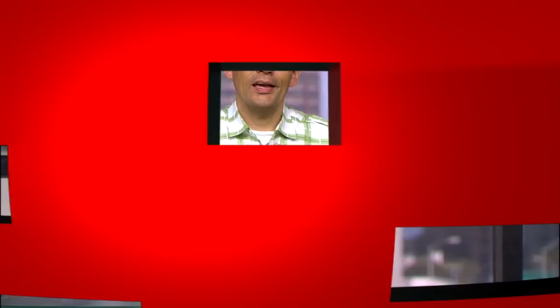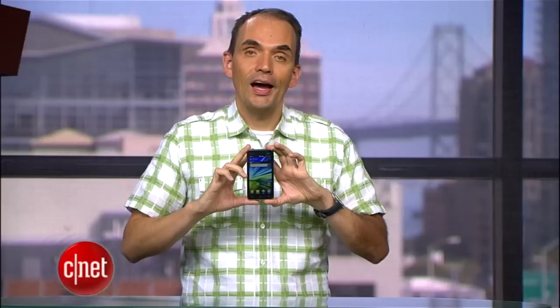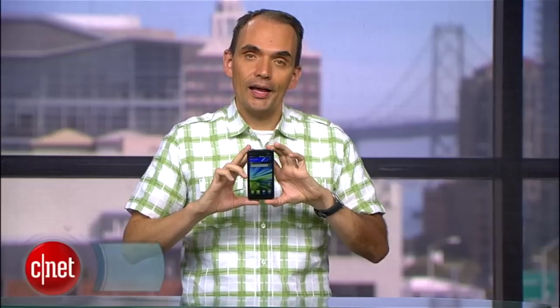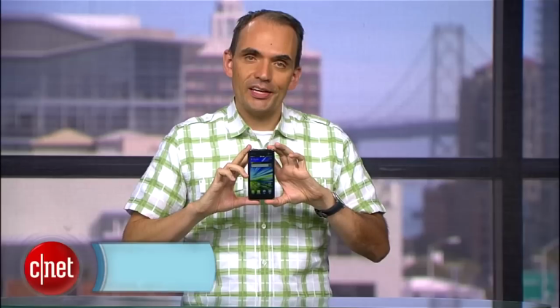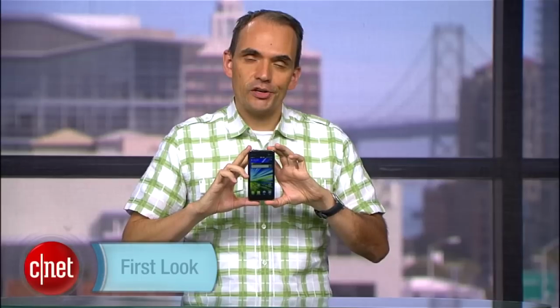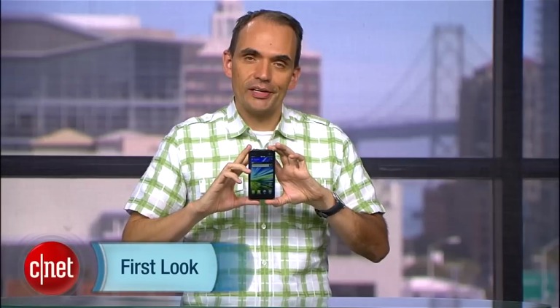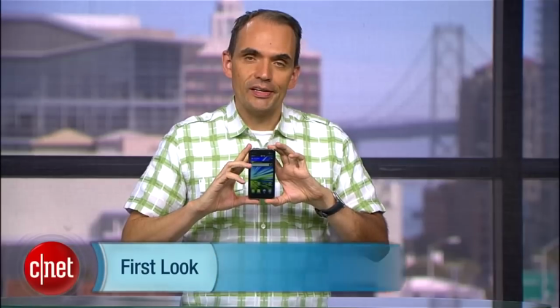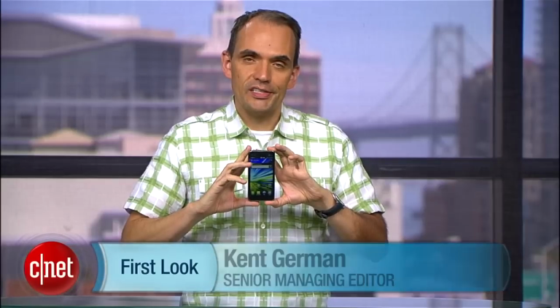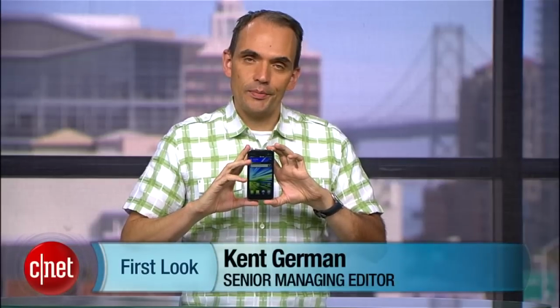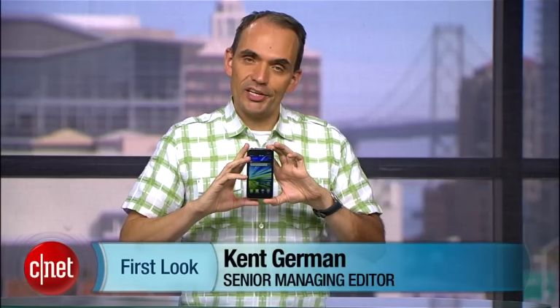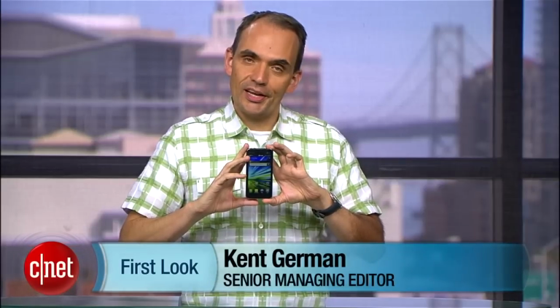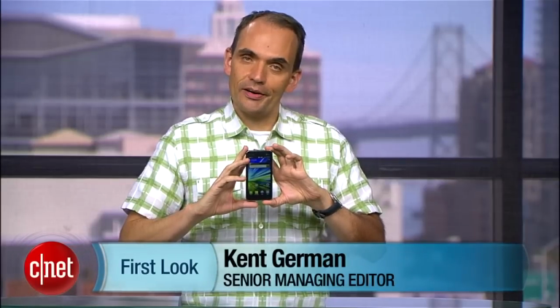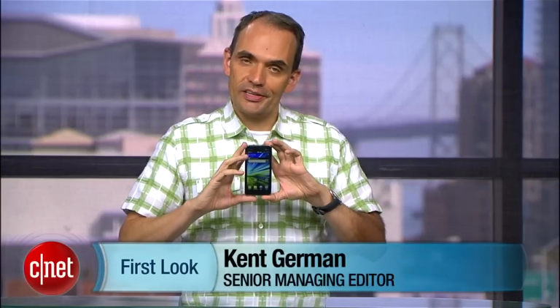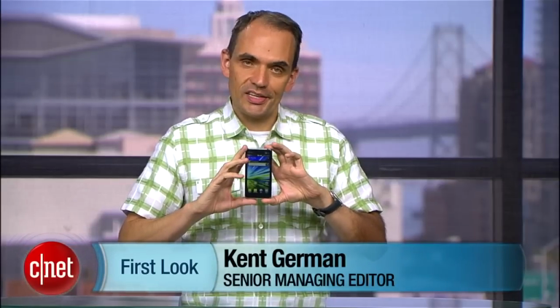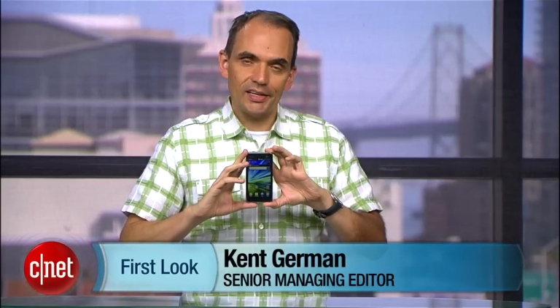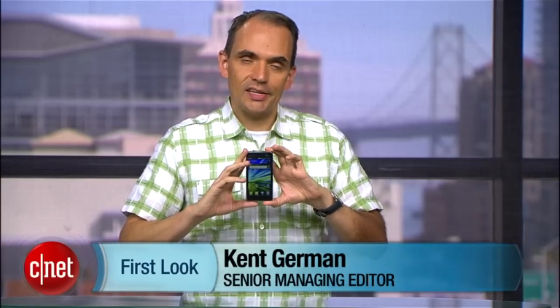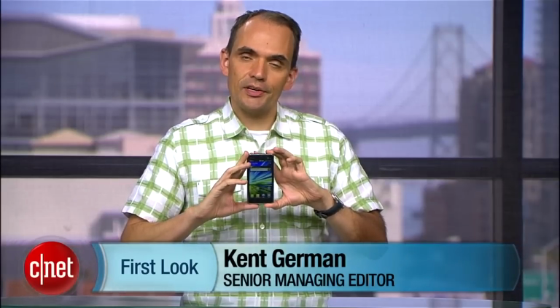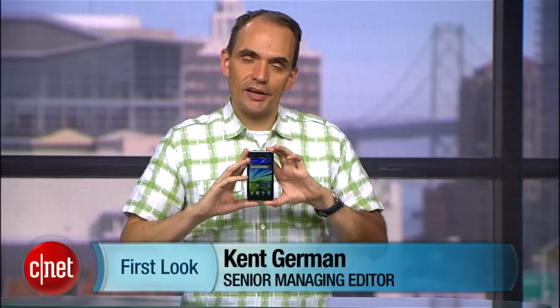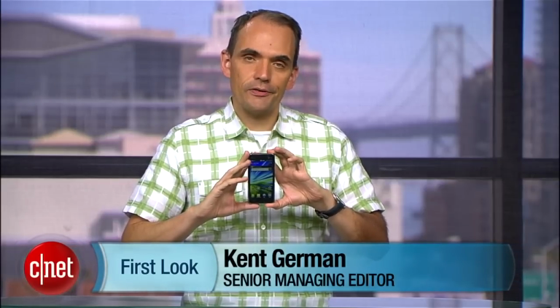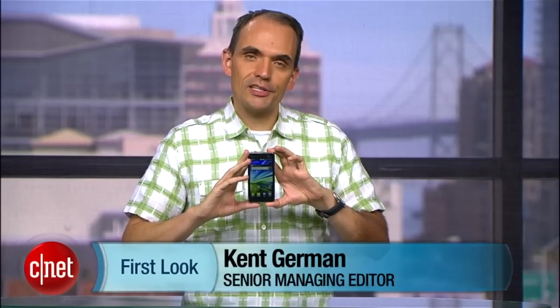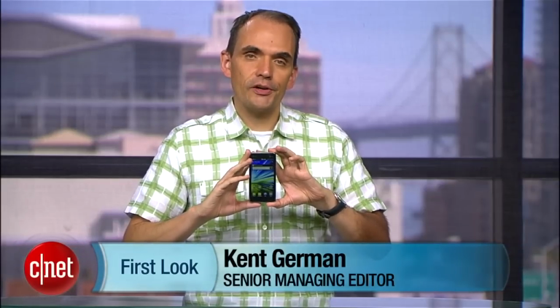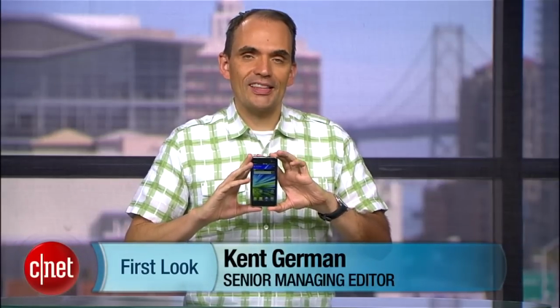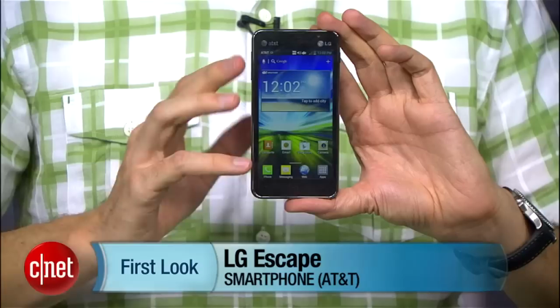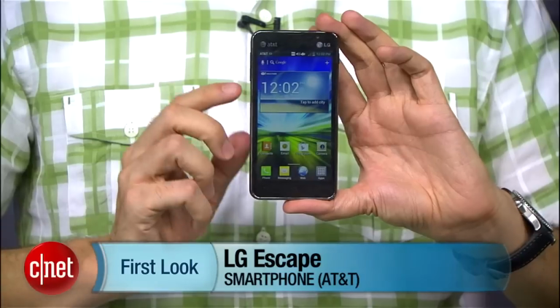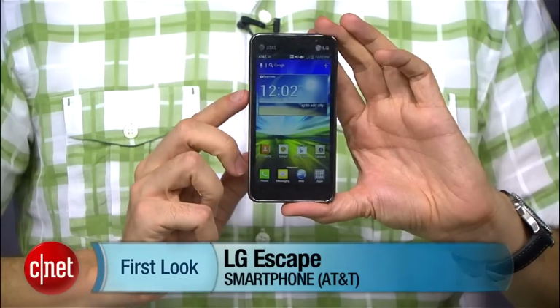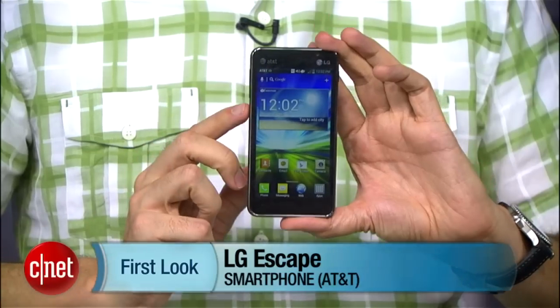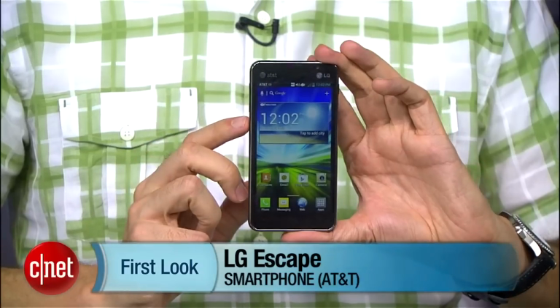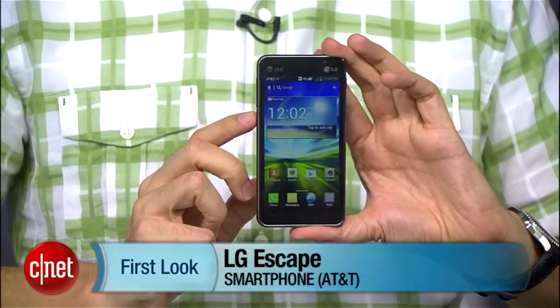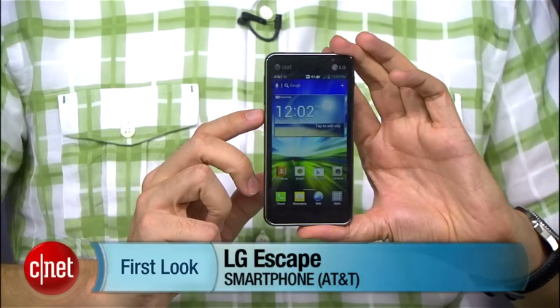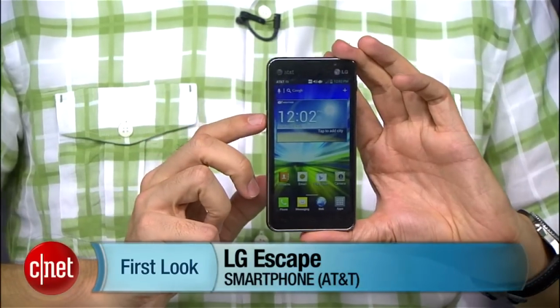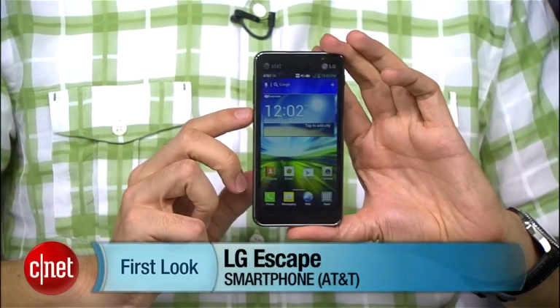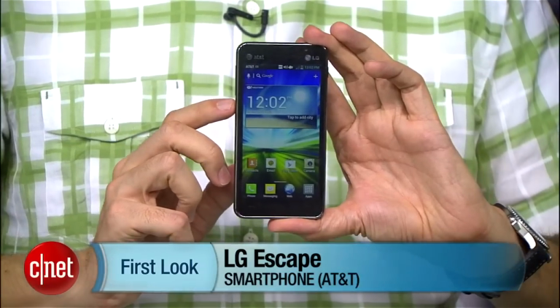Hi, I'm Kent German, Senior Managing Editor here at CNET. Today we're going to take a first look at the LG Escape for AT&T.